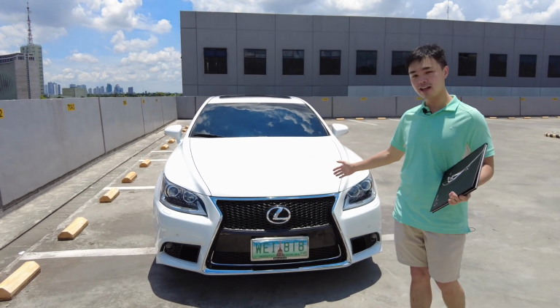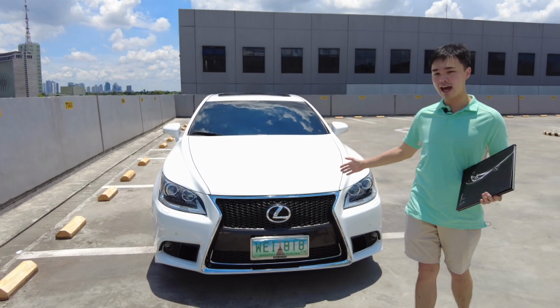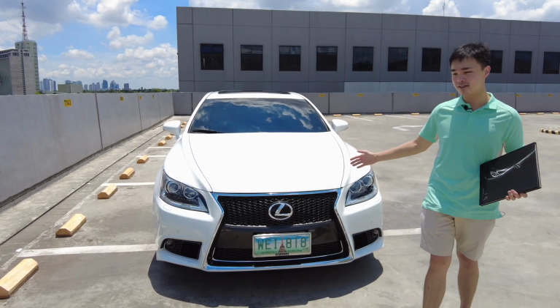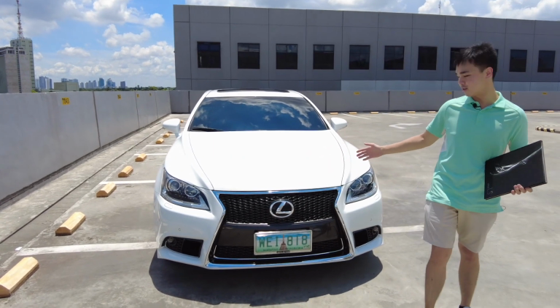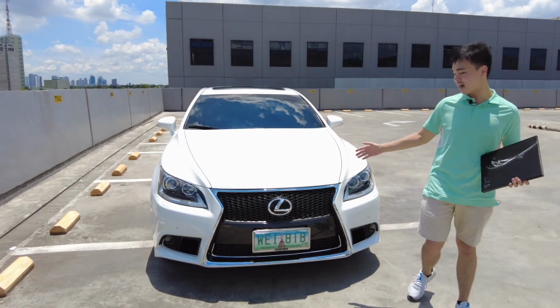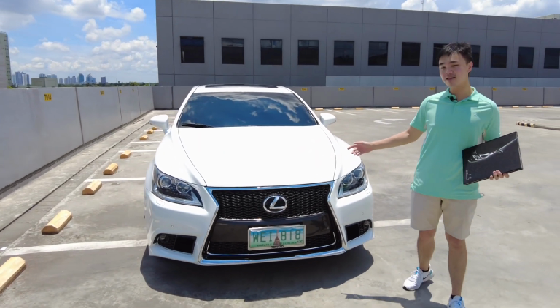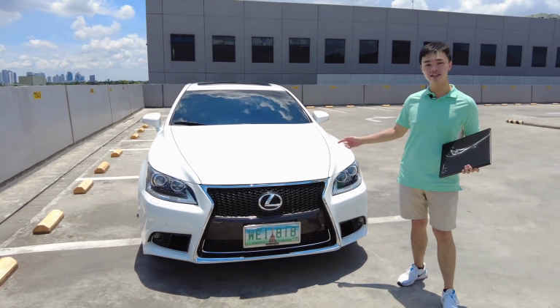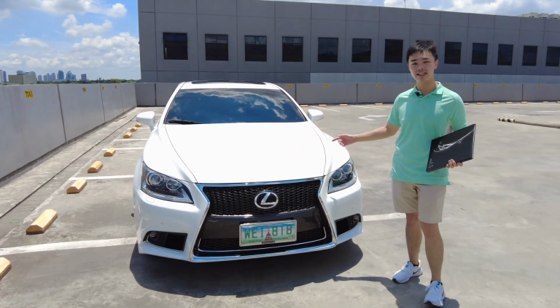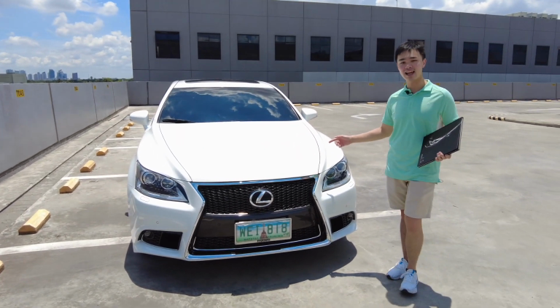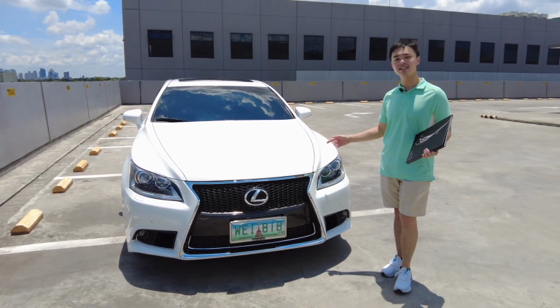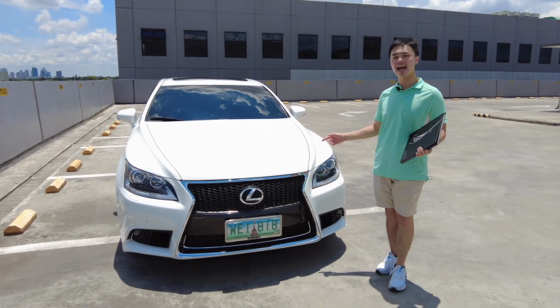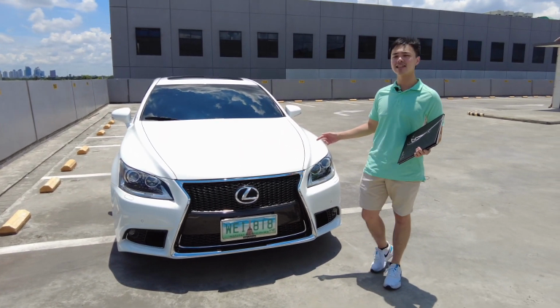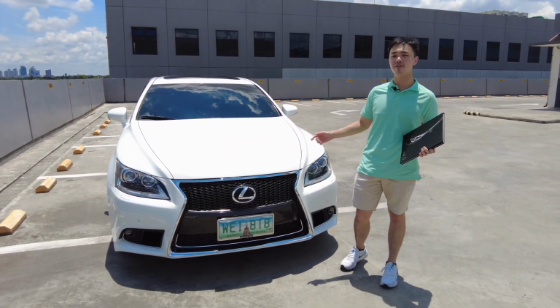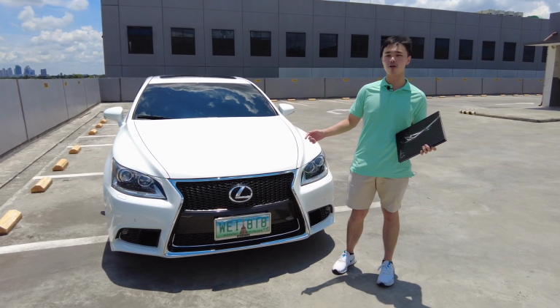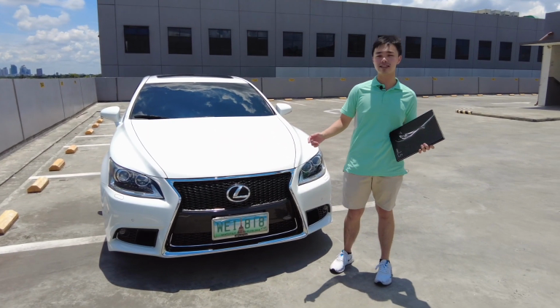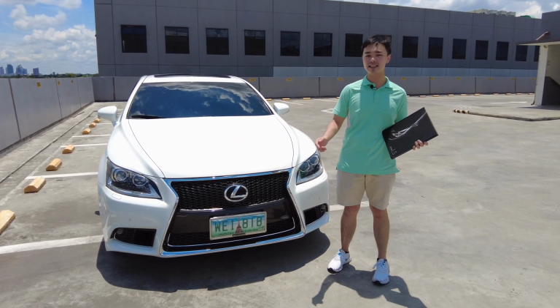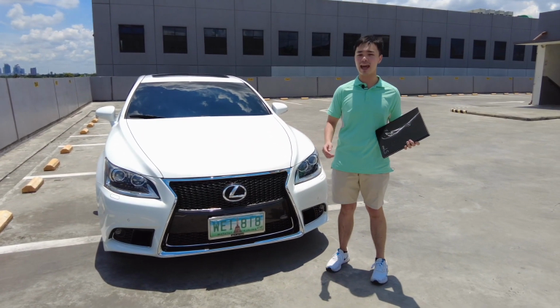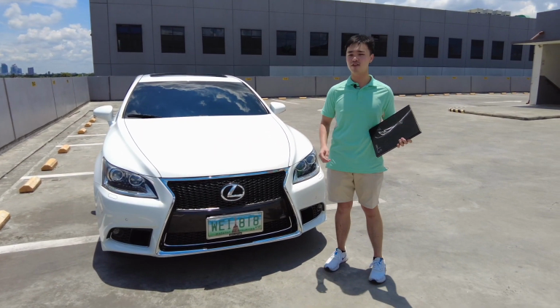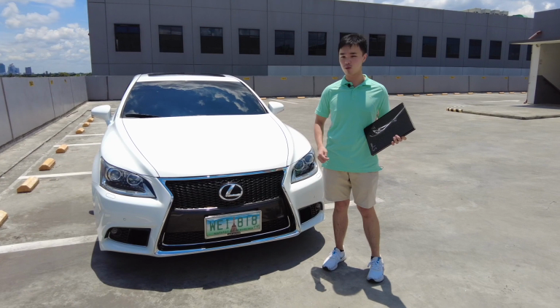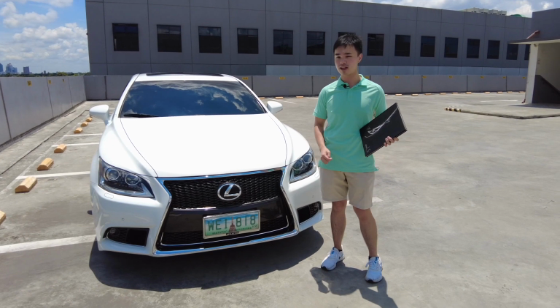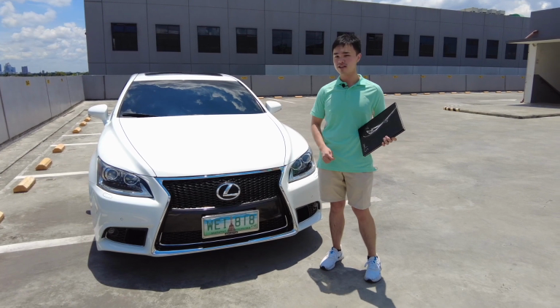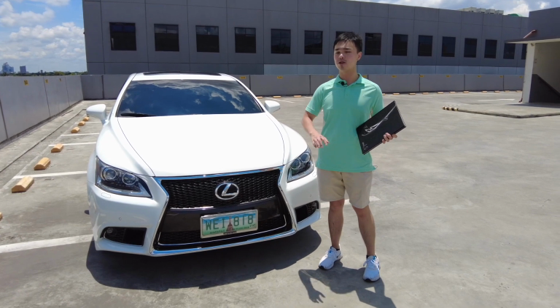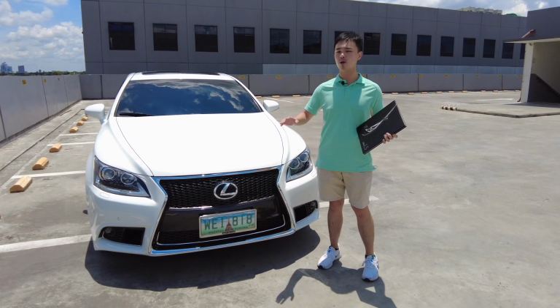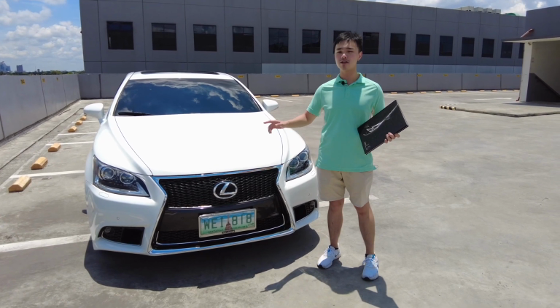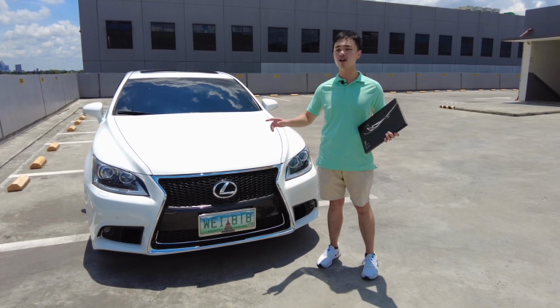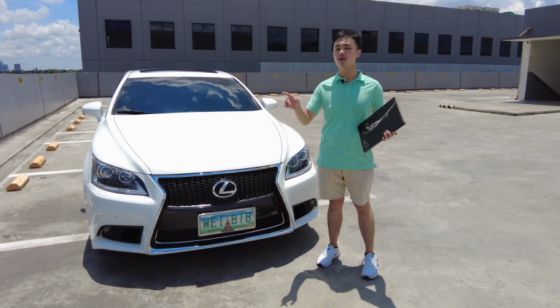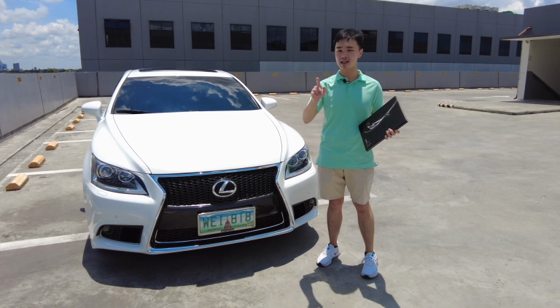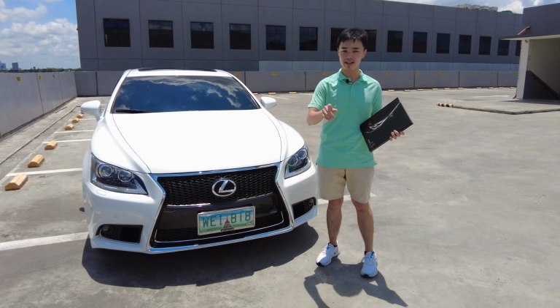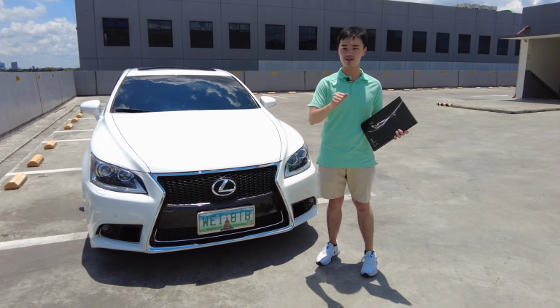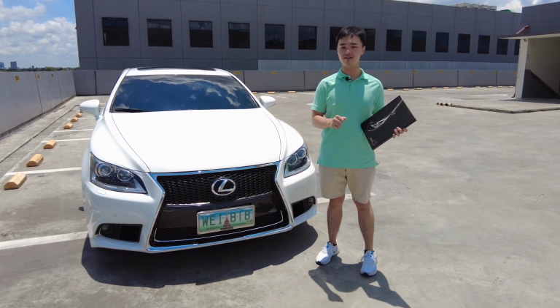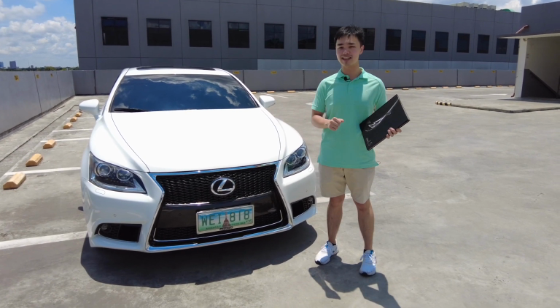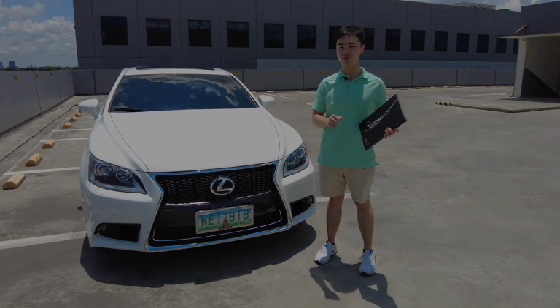But in 2013, Lexus released the facelift model, which is what we have here today — the 2013 Lexus LS 460 F Sport. Today I'm going to show you around this car and give it a test drive, so stay tuned.